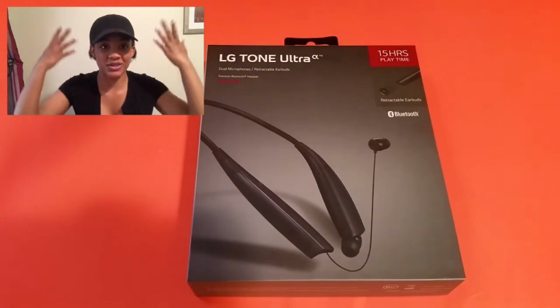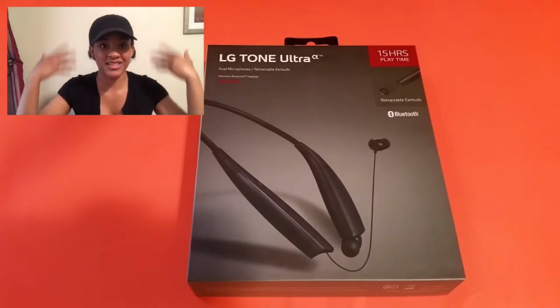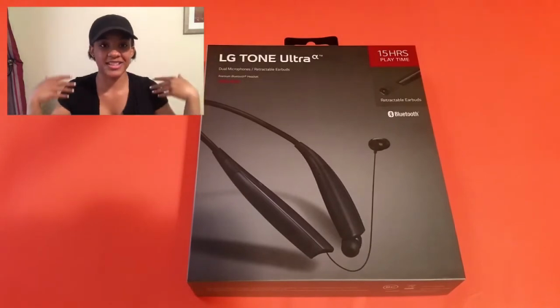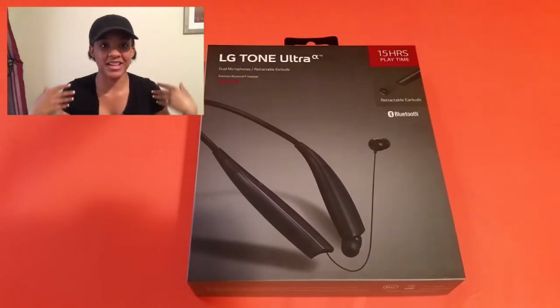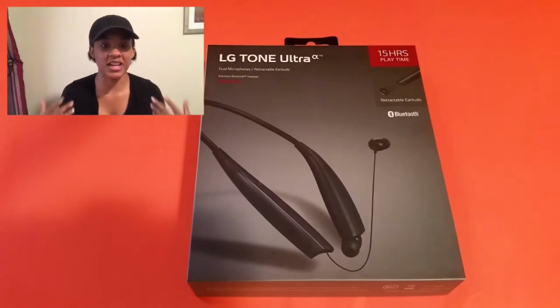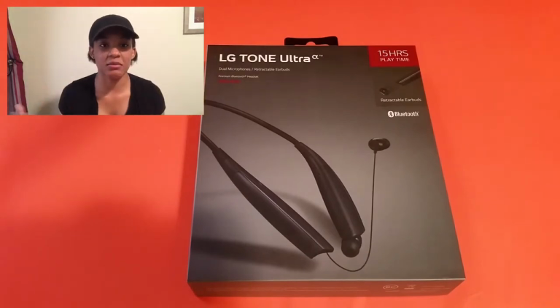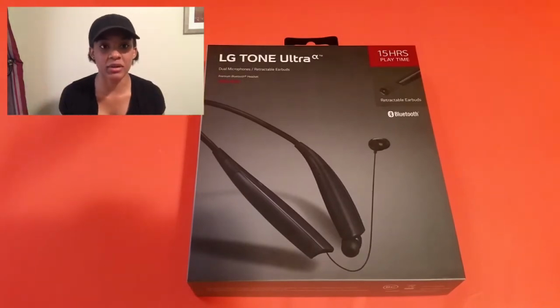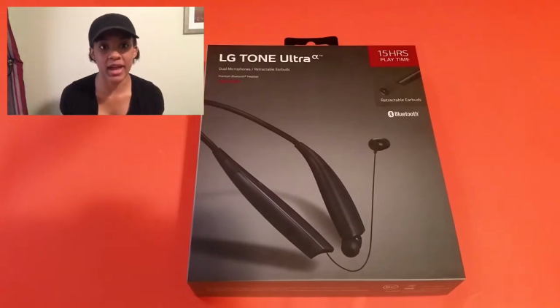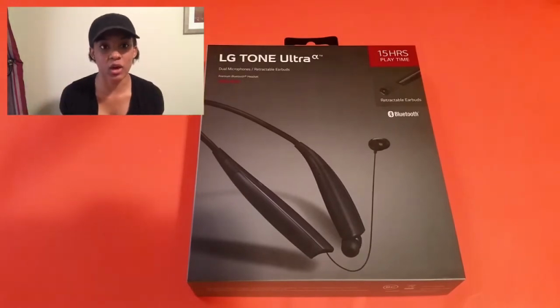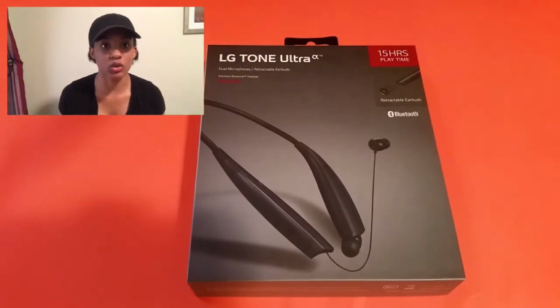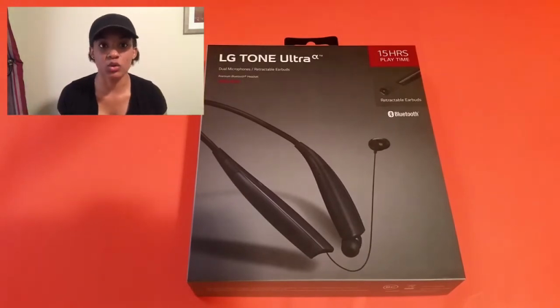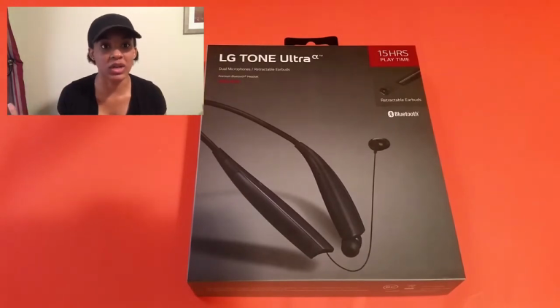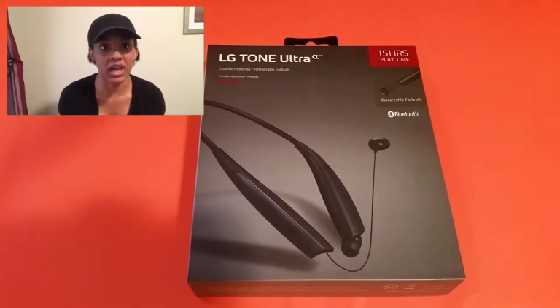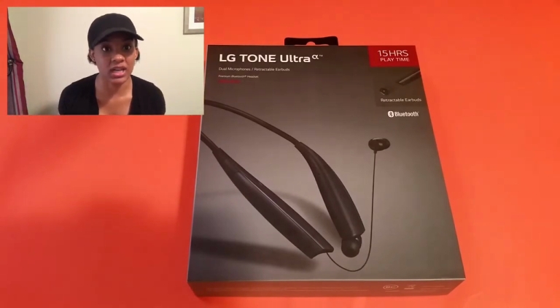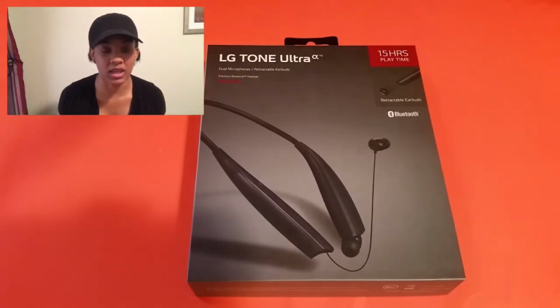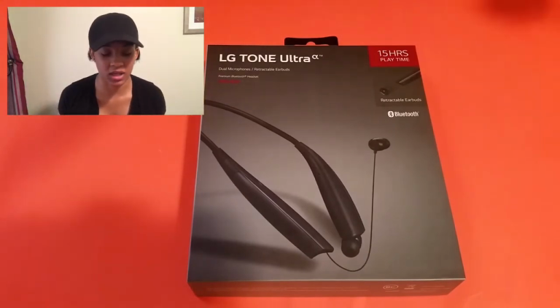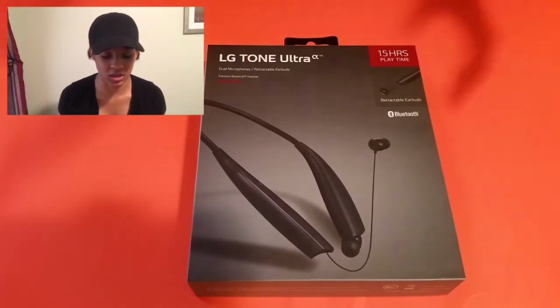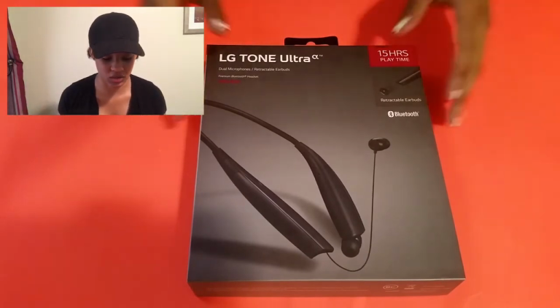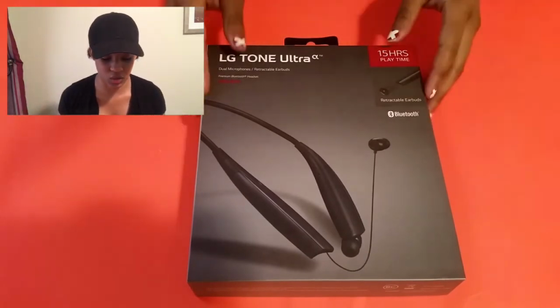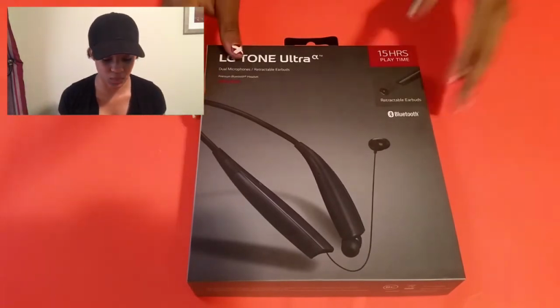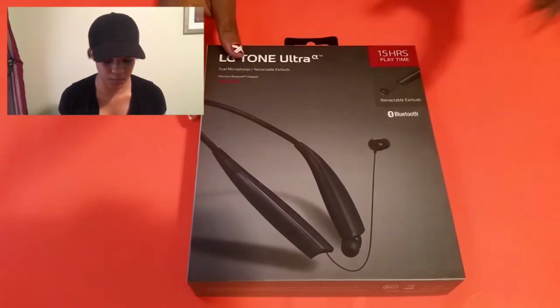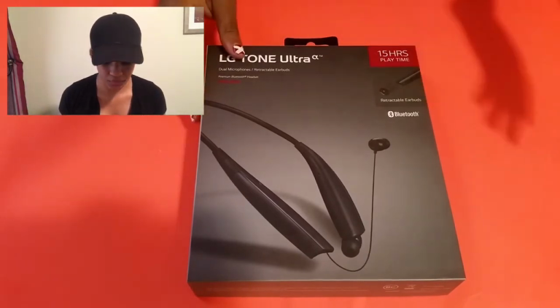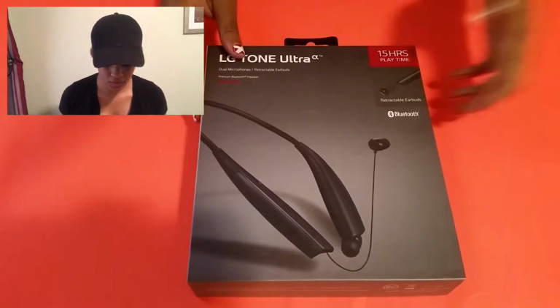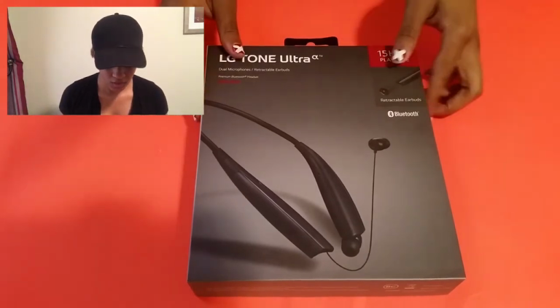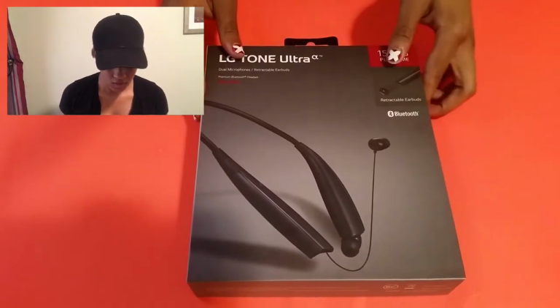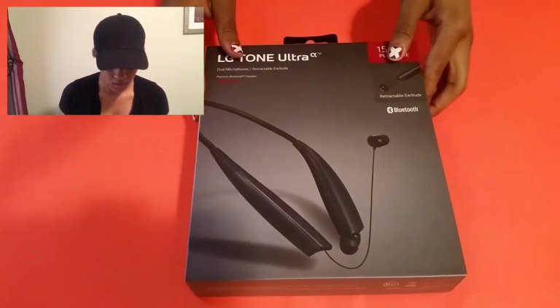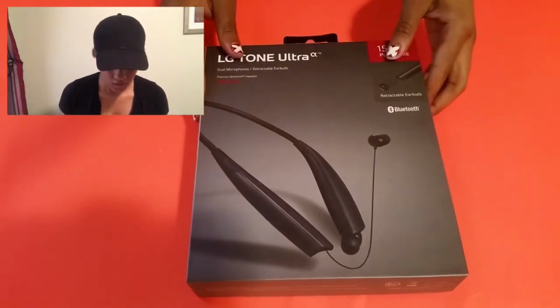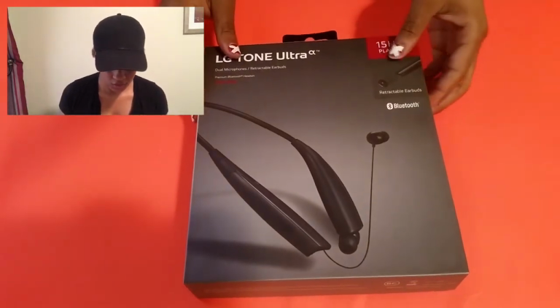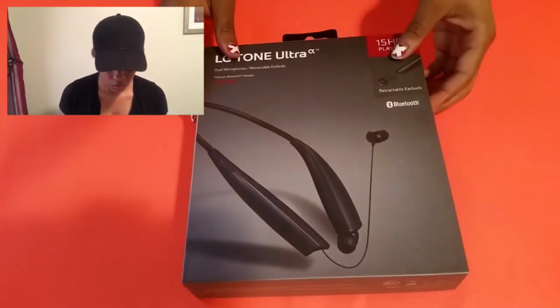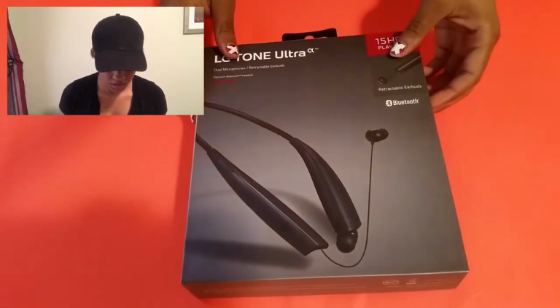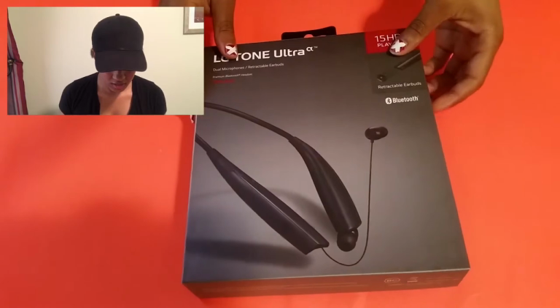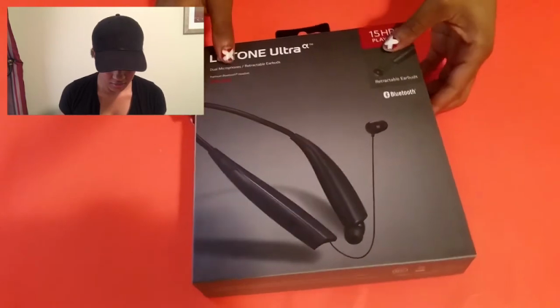I decided to get the black pair because black is a nice color and black goes with anything. So let's open these up.